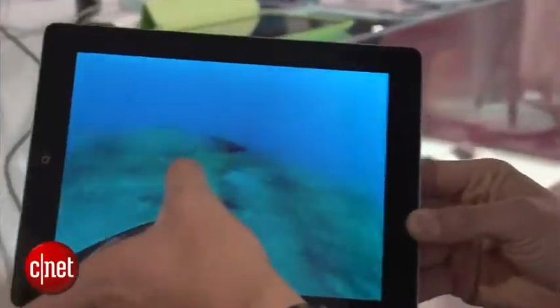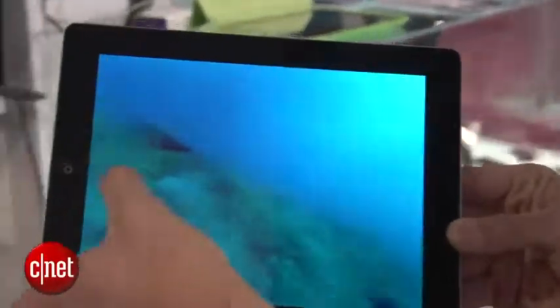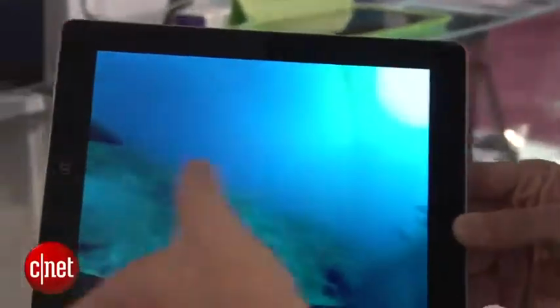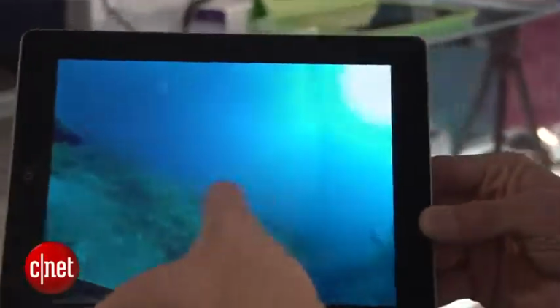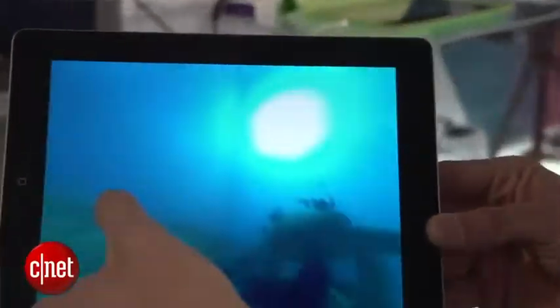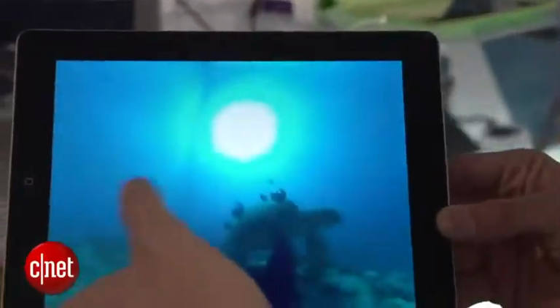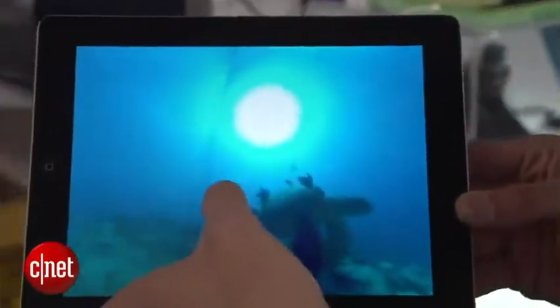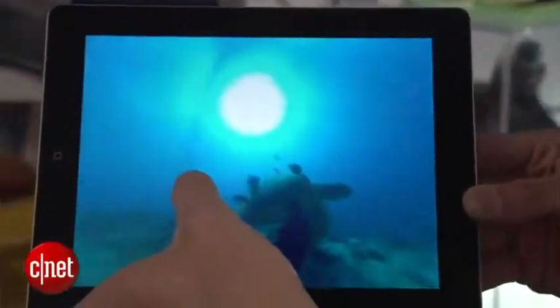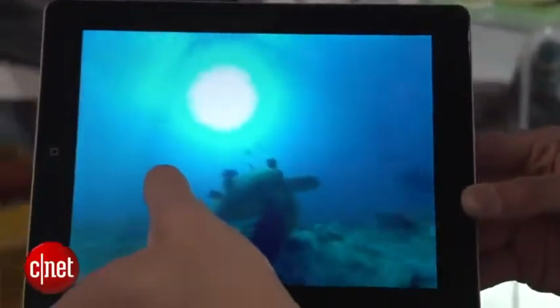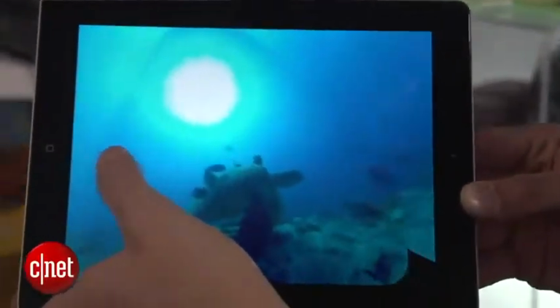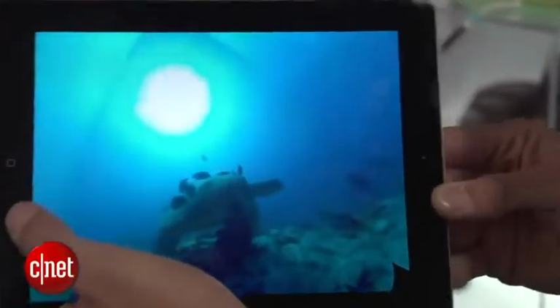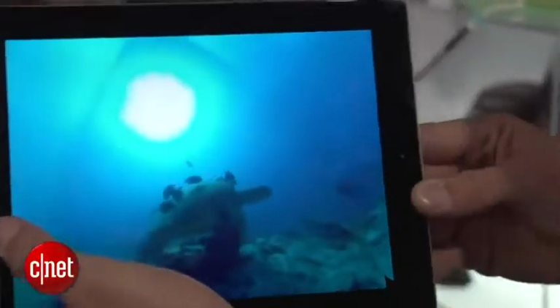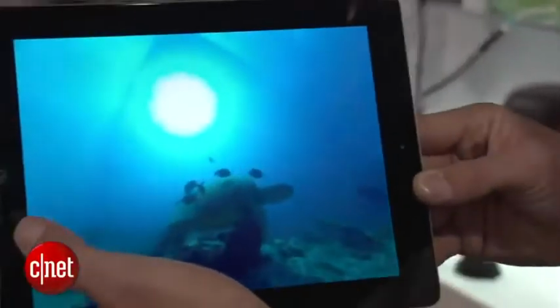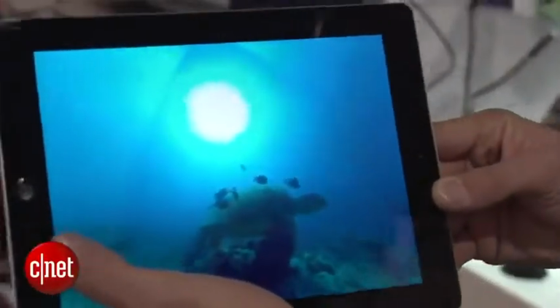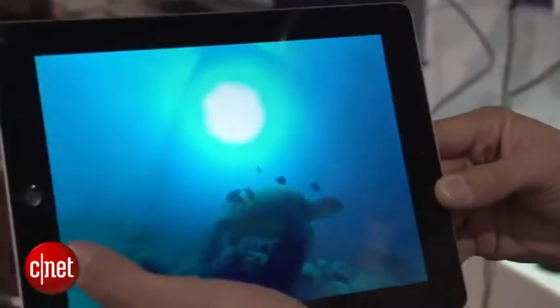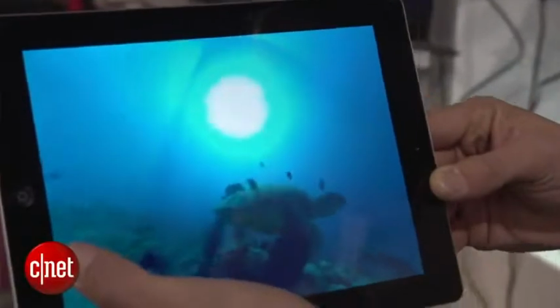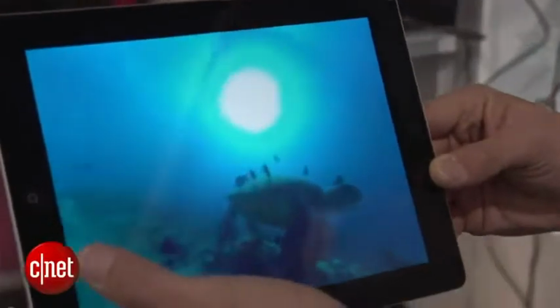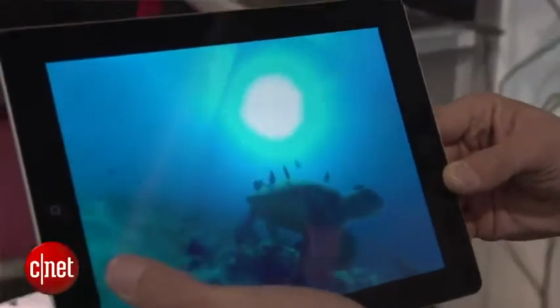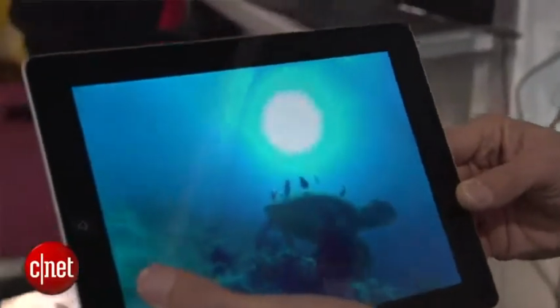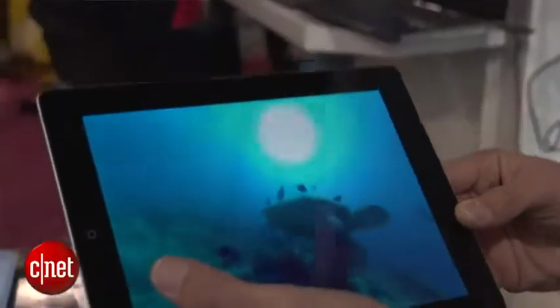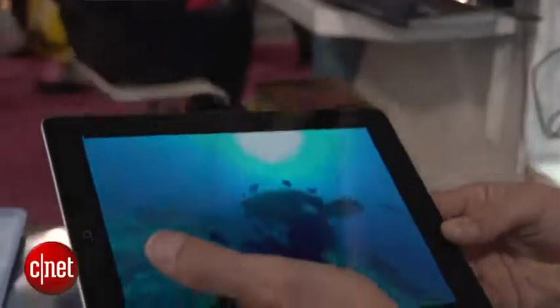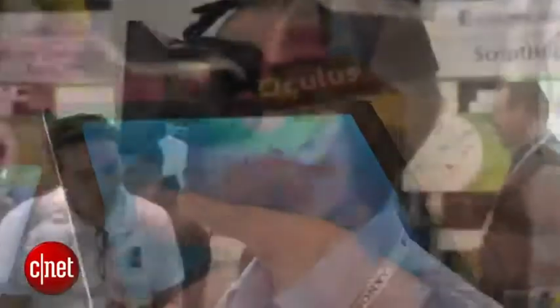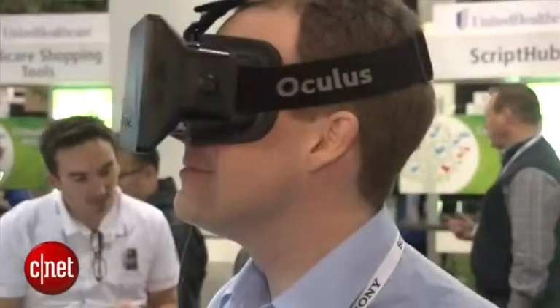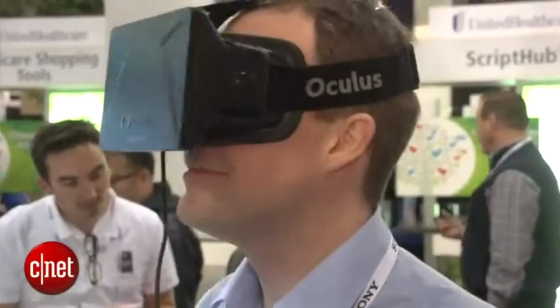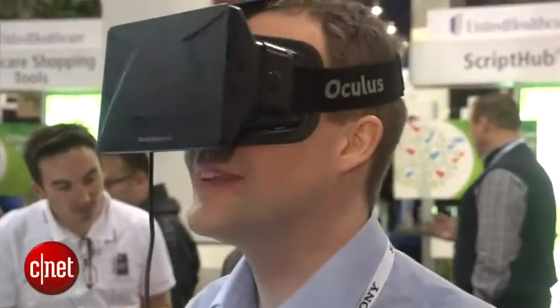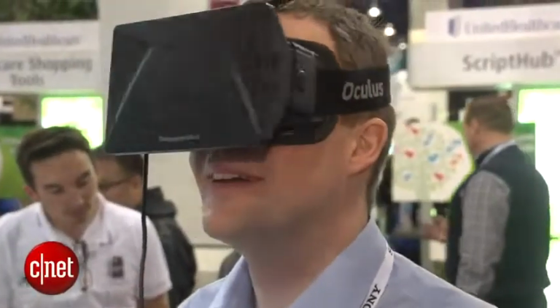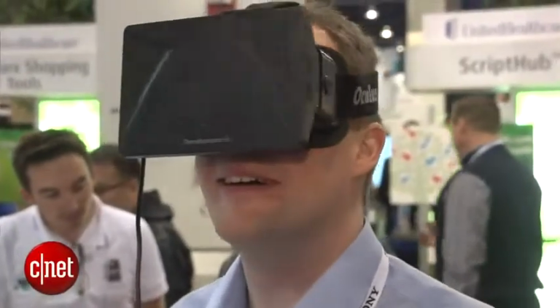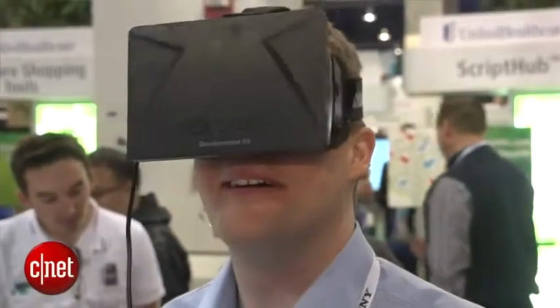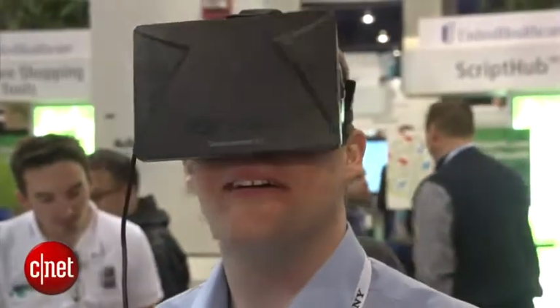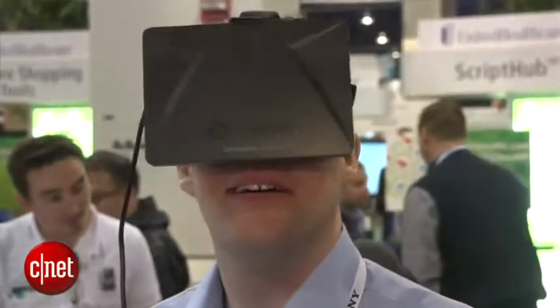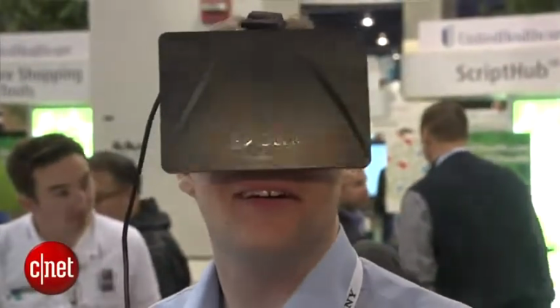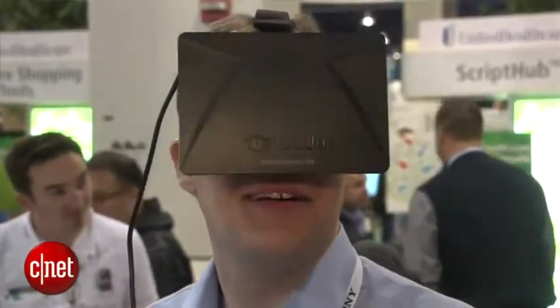It also works on an Oculus Rift, which is really cool. You put that on your eyes and you can just look around in the normal way you can with an Oculus at all the moving video.